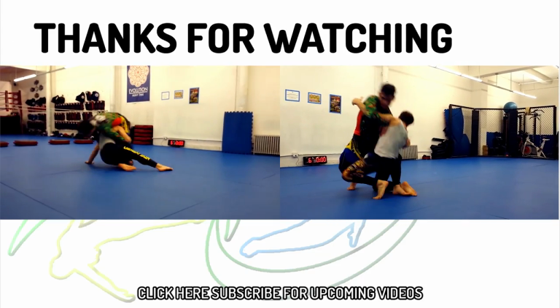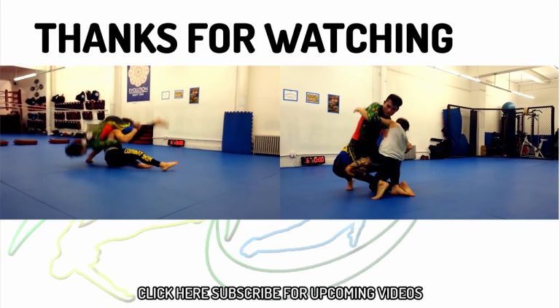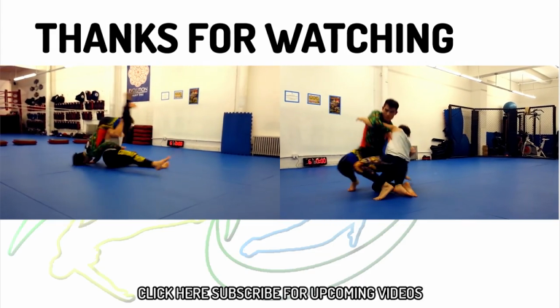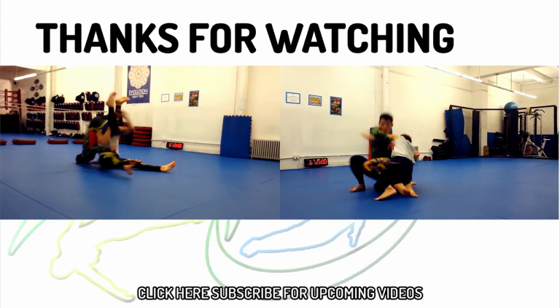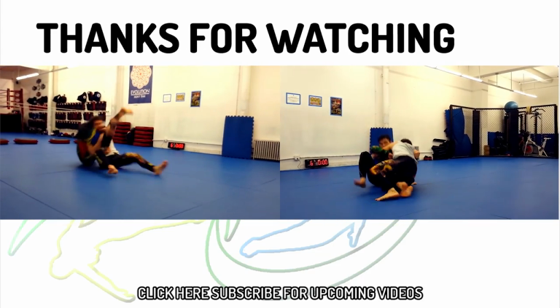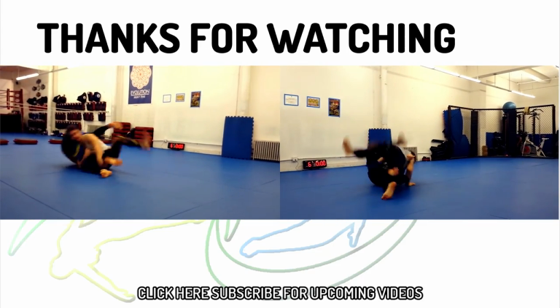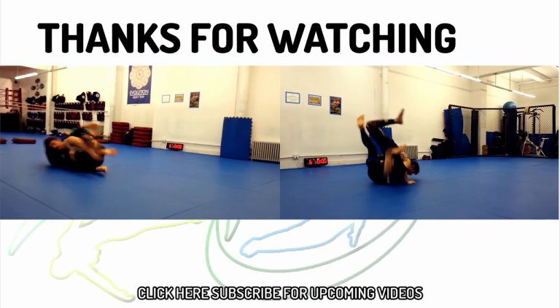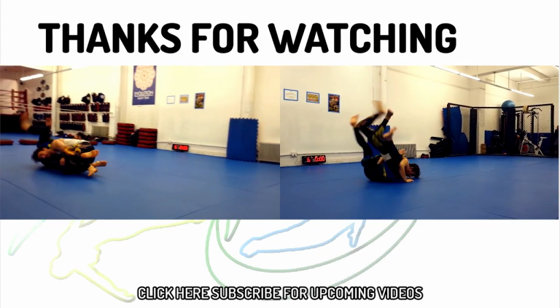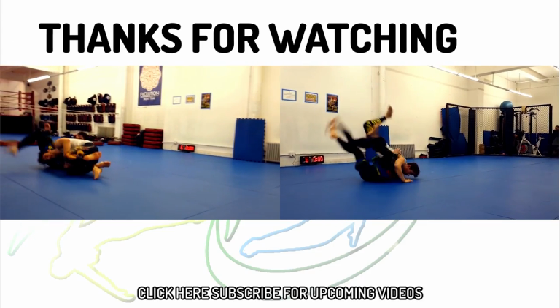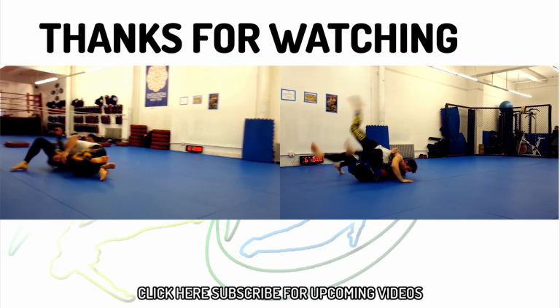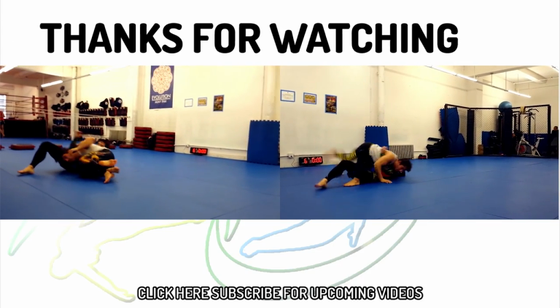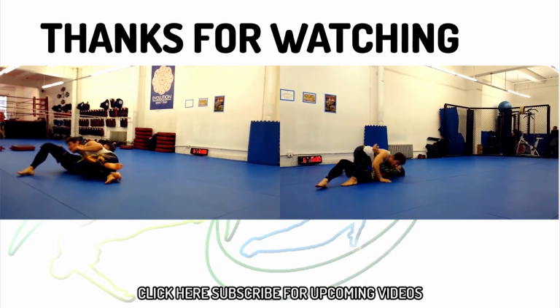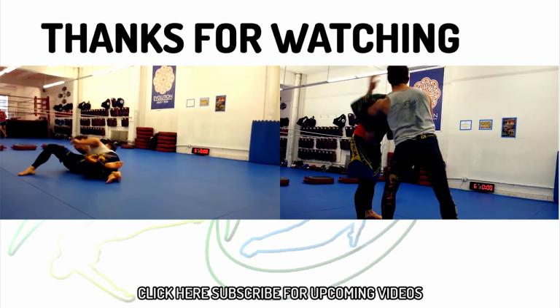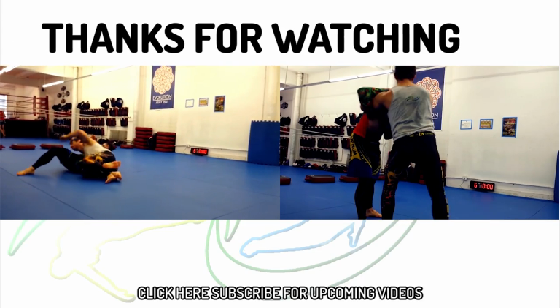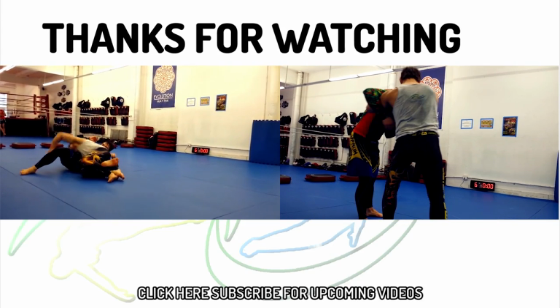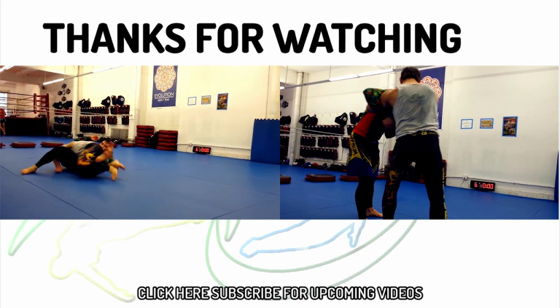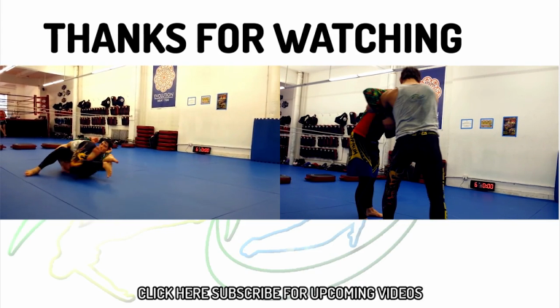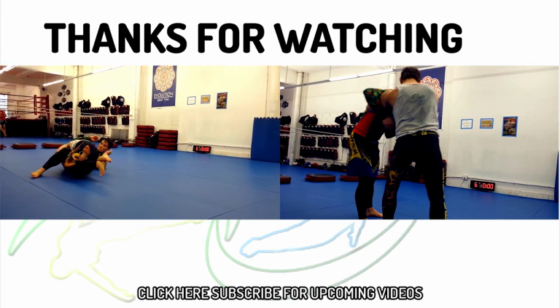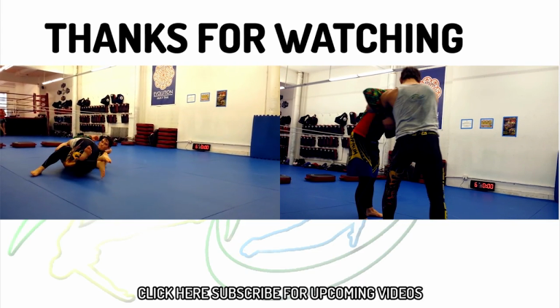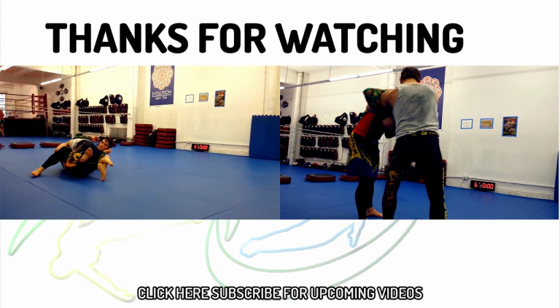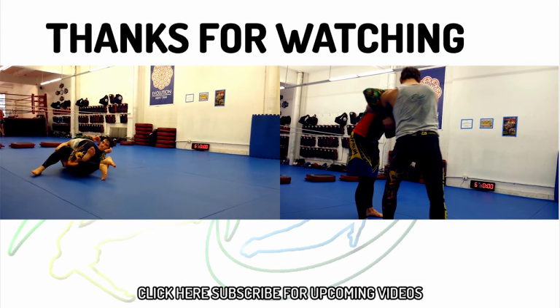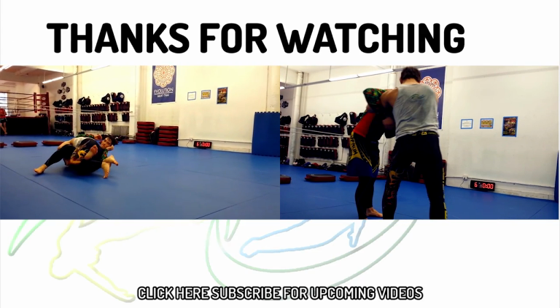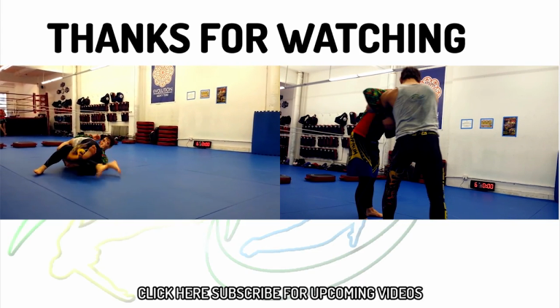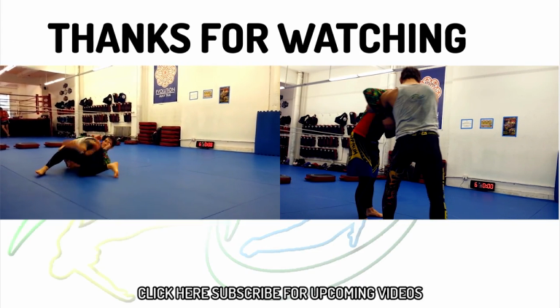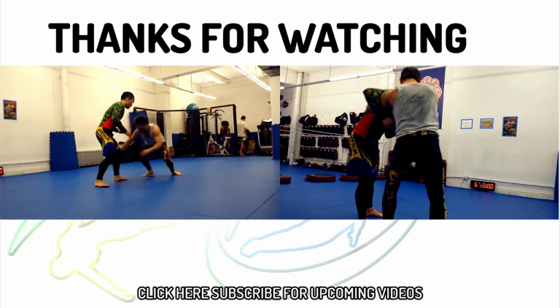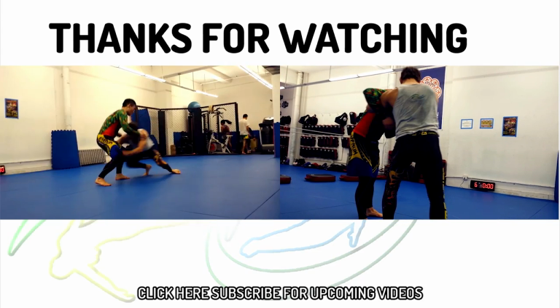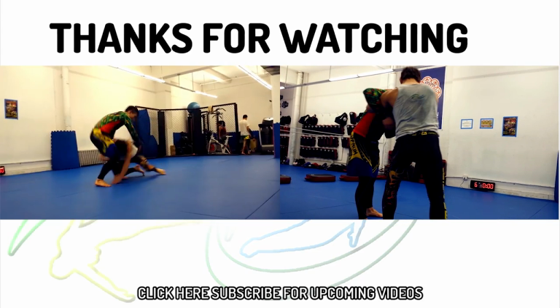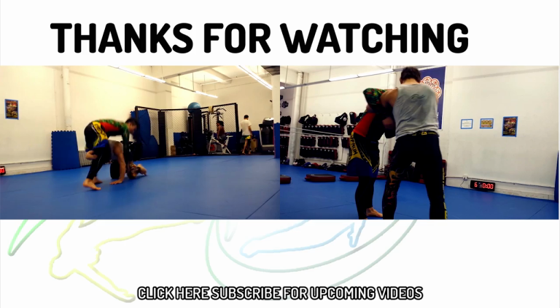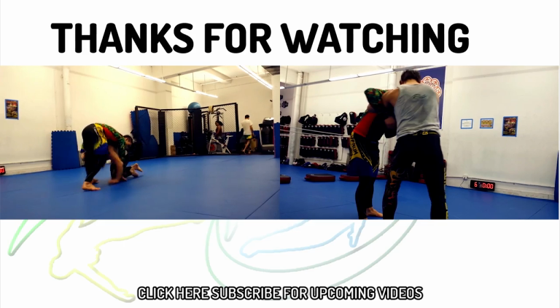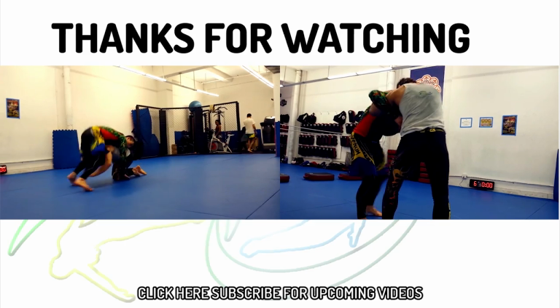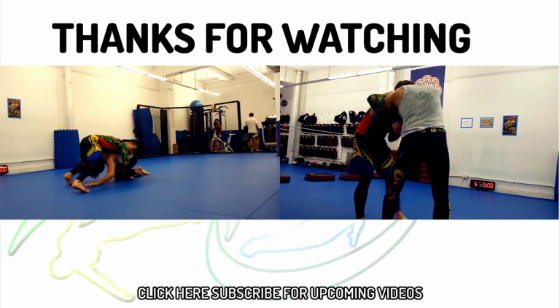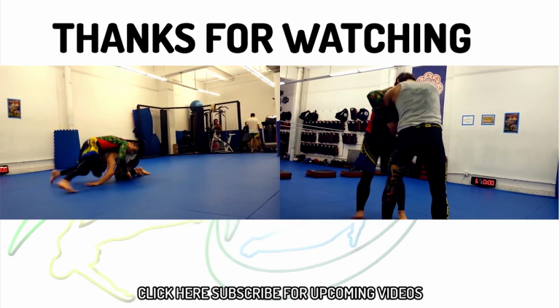Please let me know in the comments if you'd like to see more wrestling for self-defense videos. Stay awesome and practice perfect, guys.